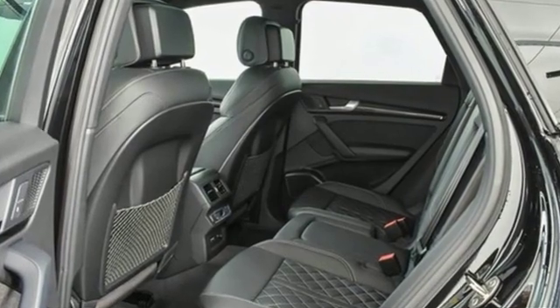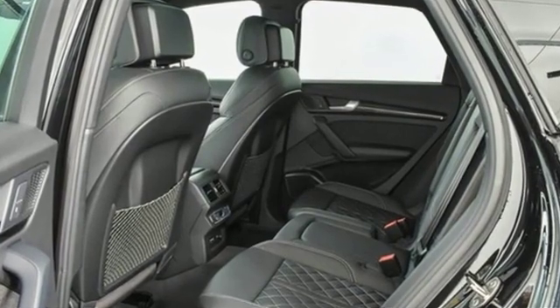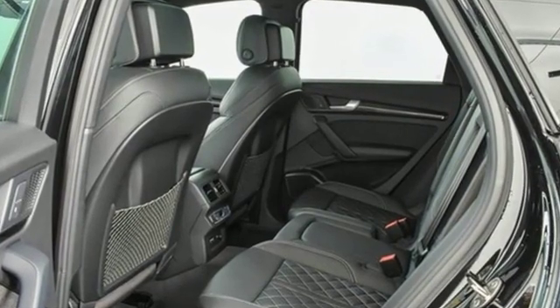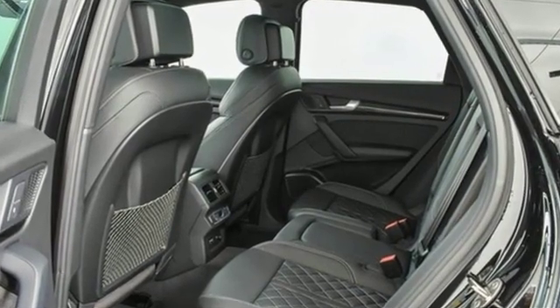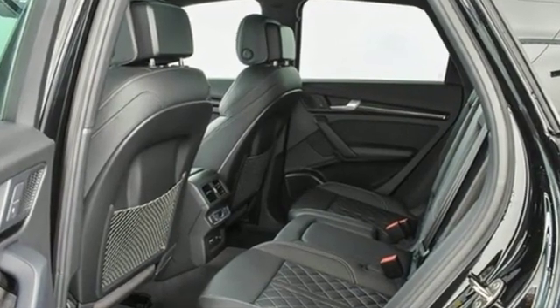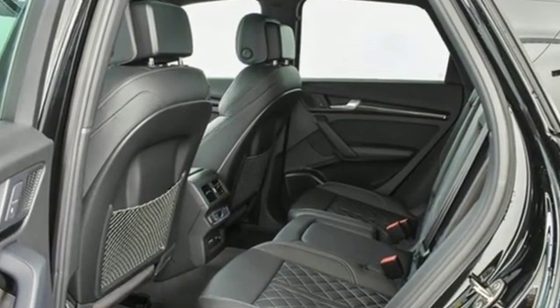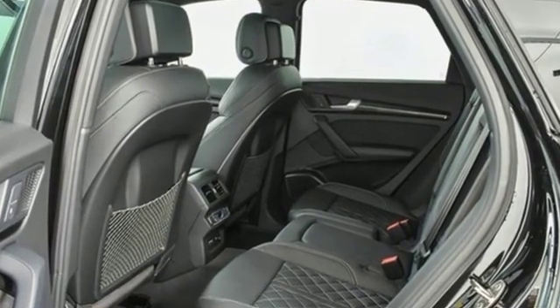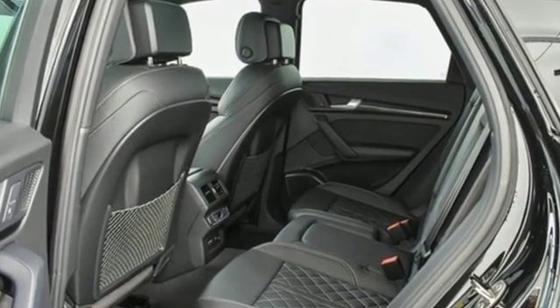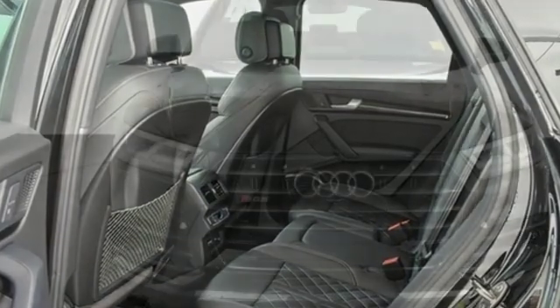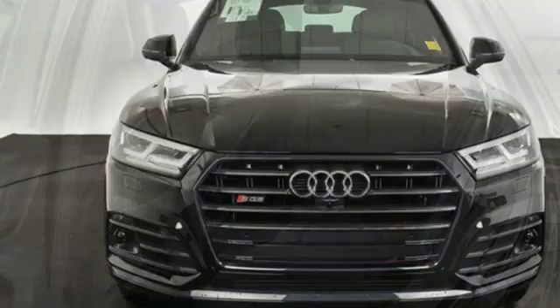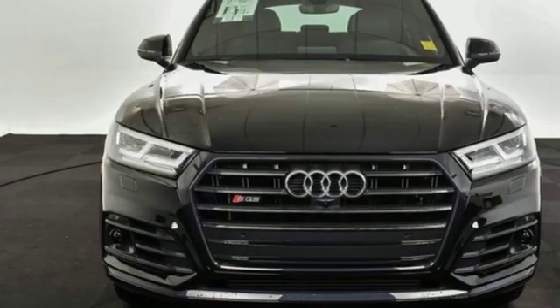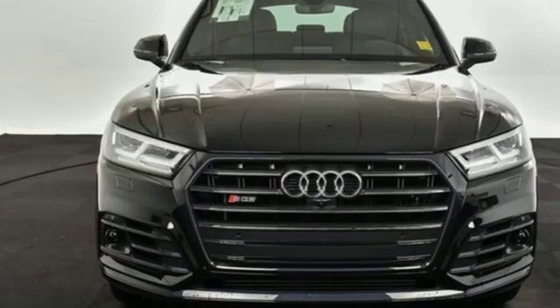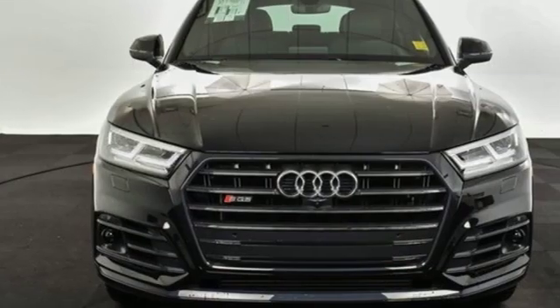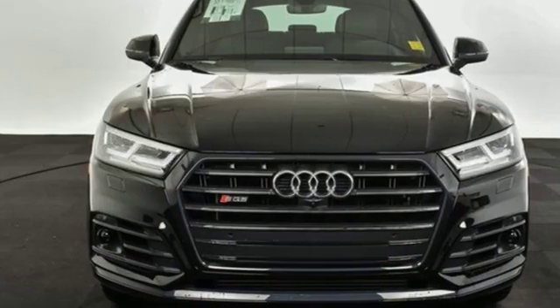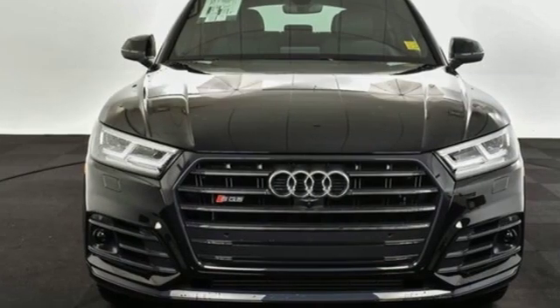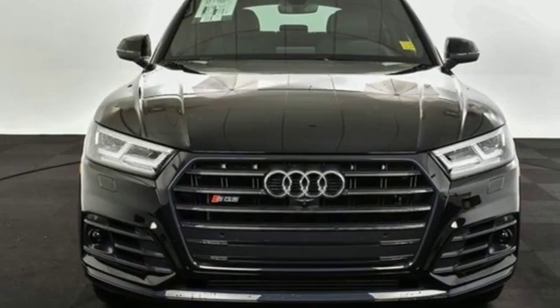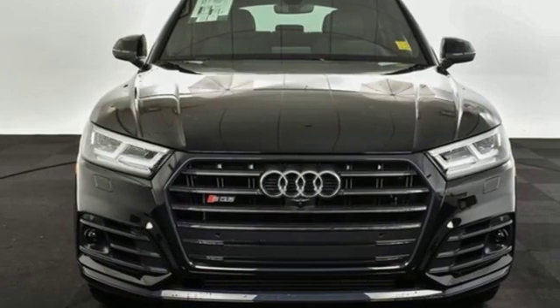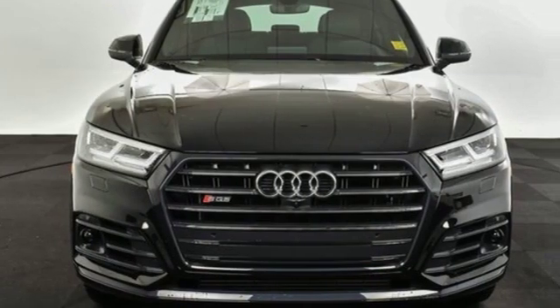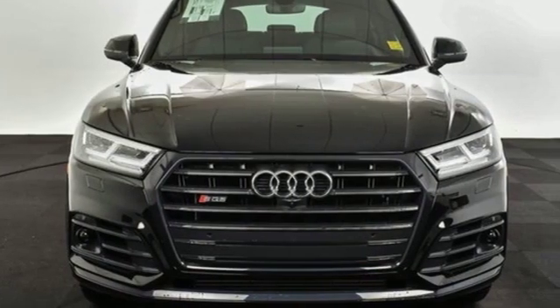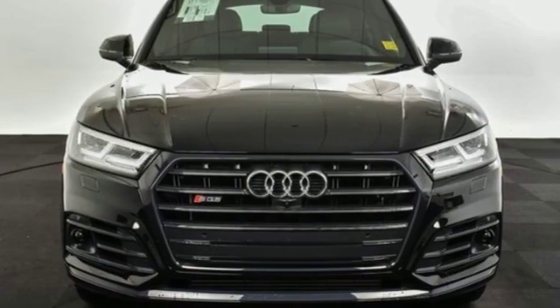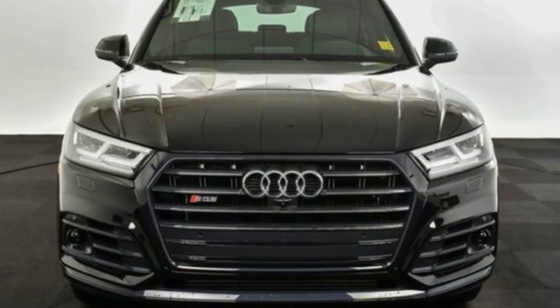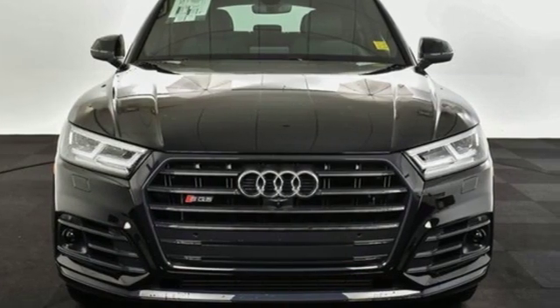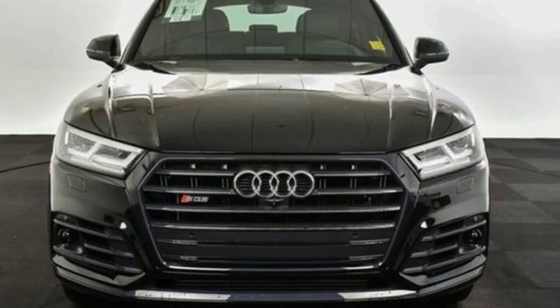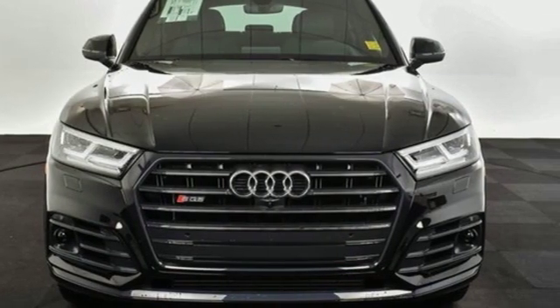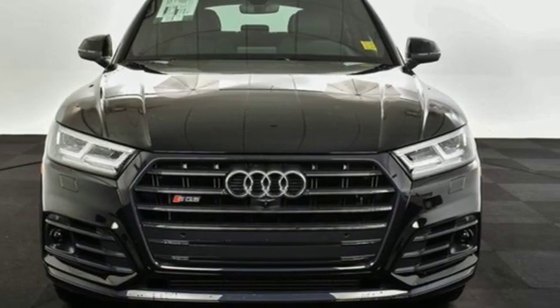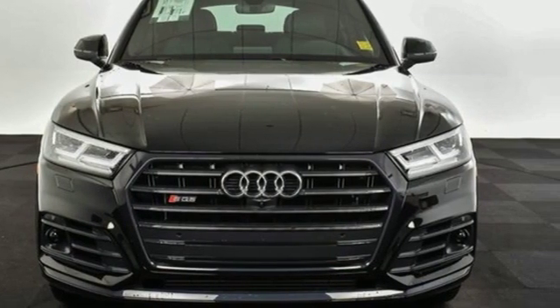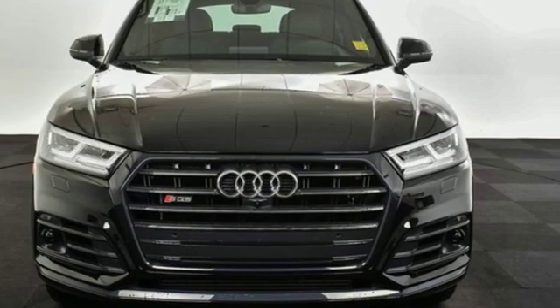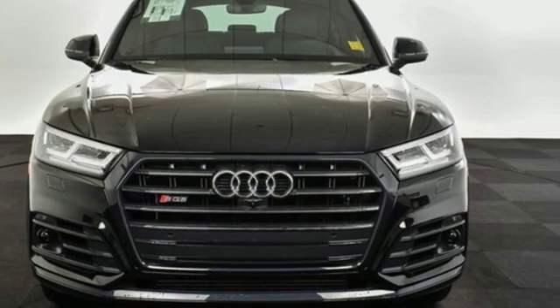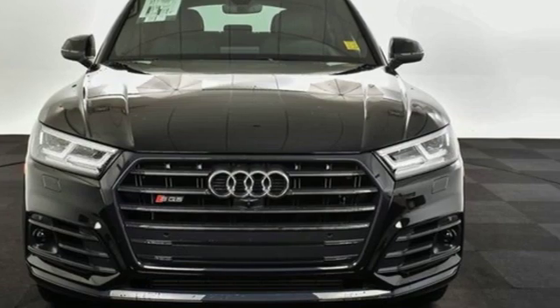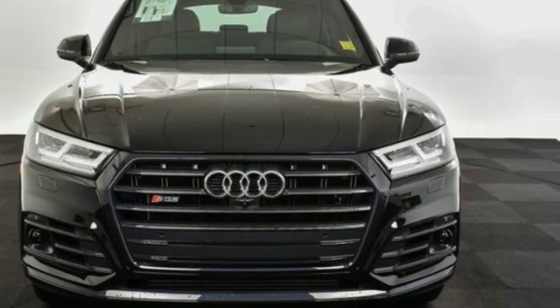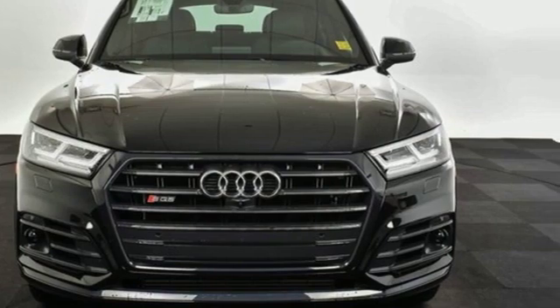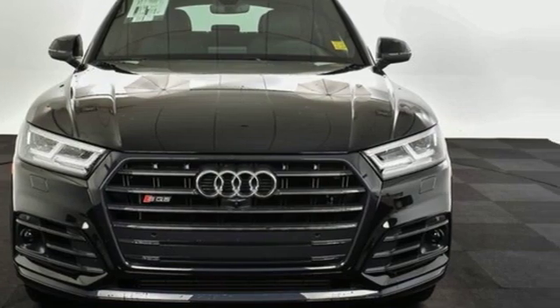Audi doesn't follow trends, it sets them. See what it can do for you when you take it for a test drive.